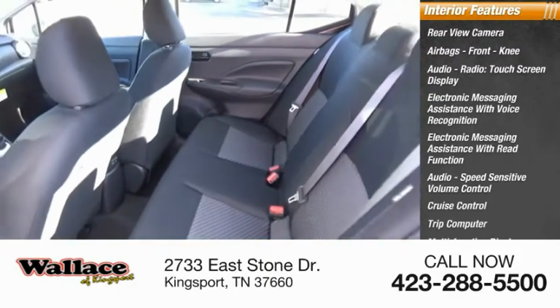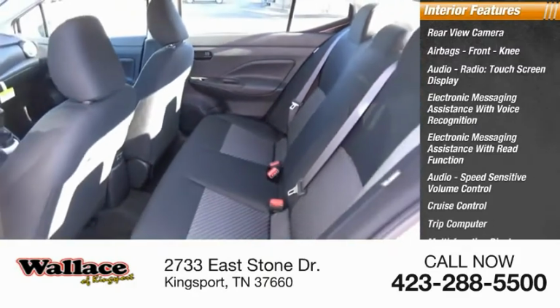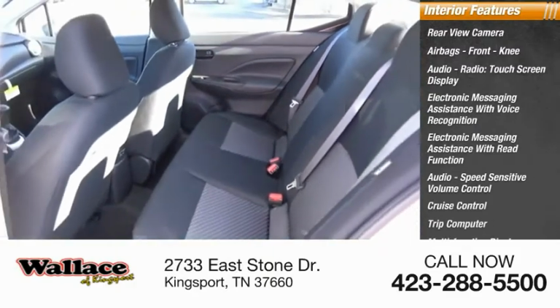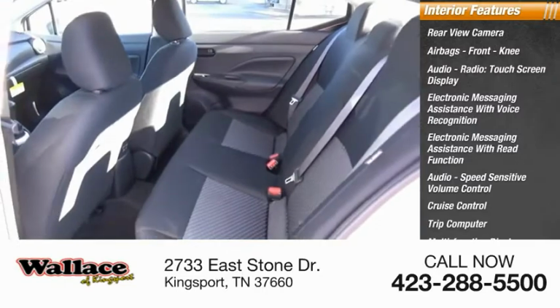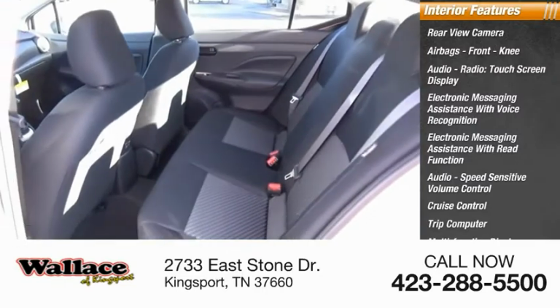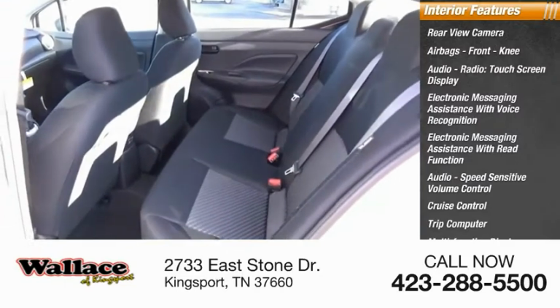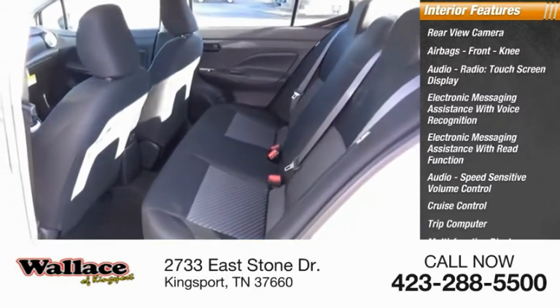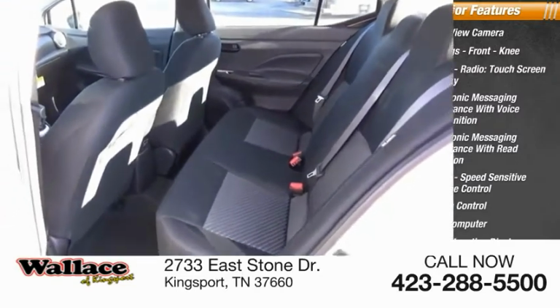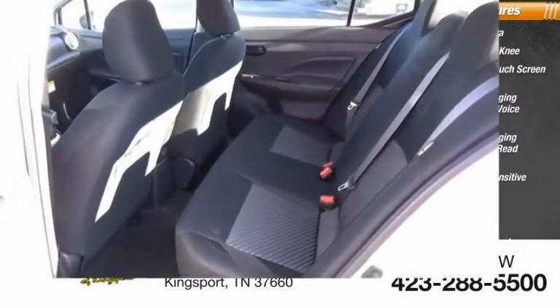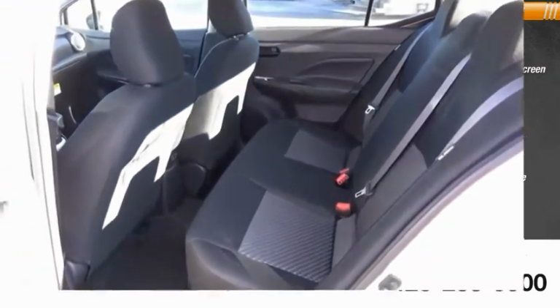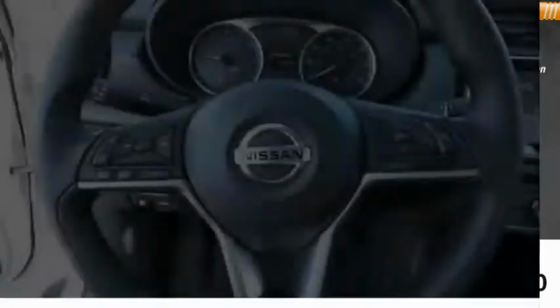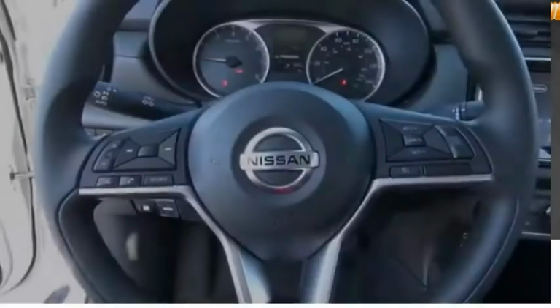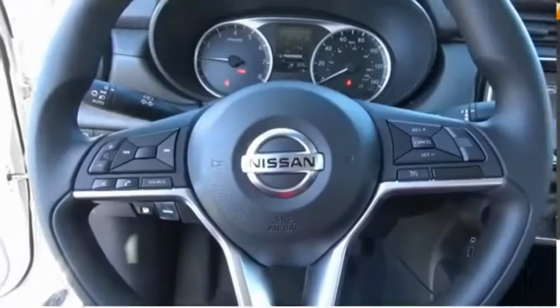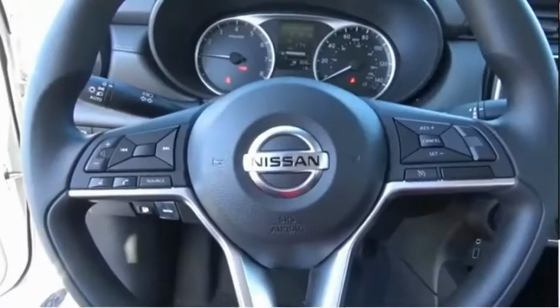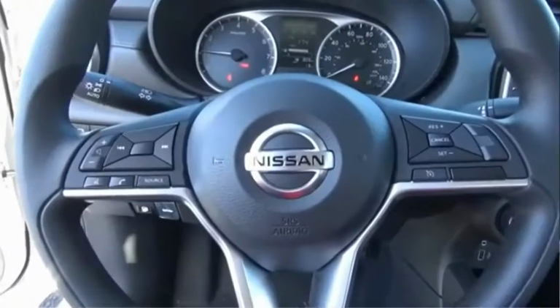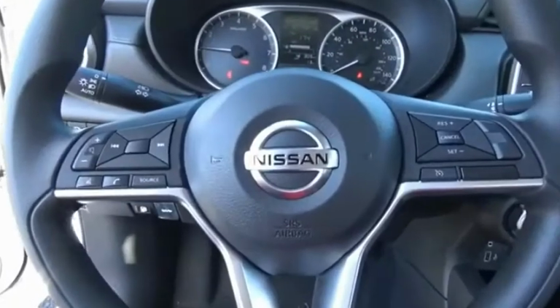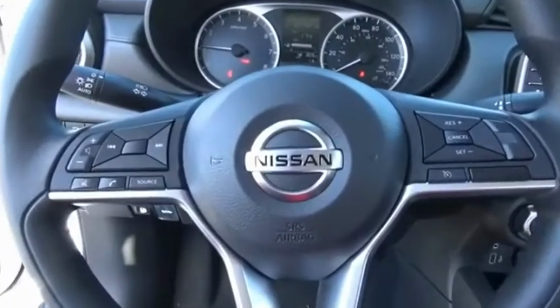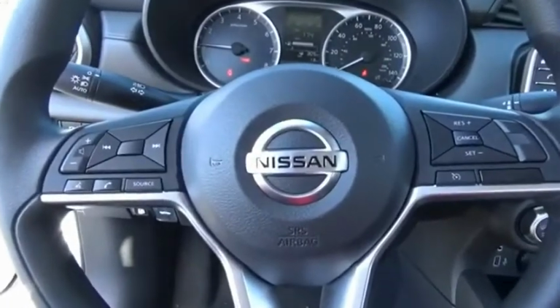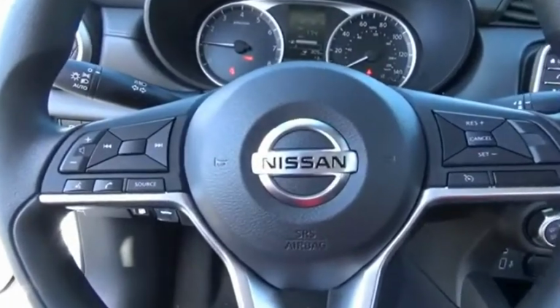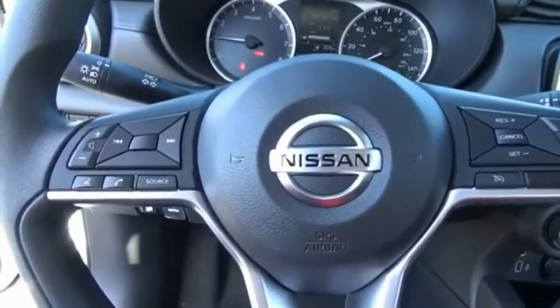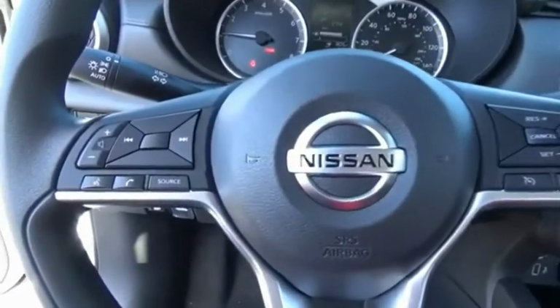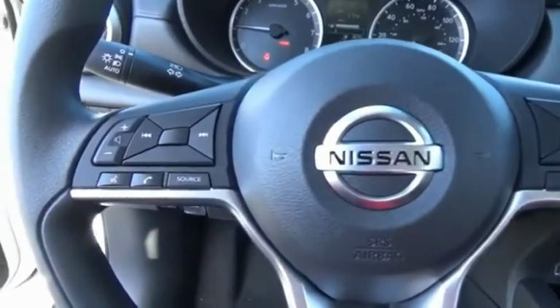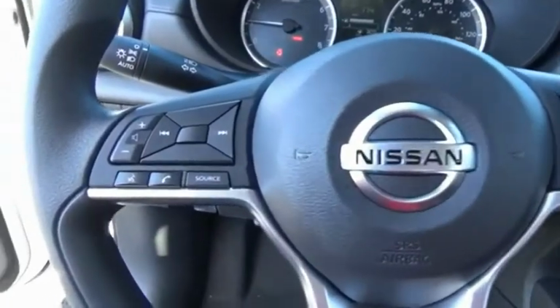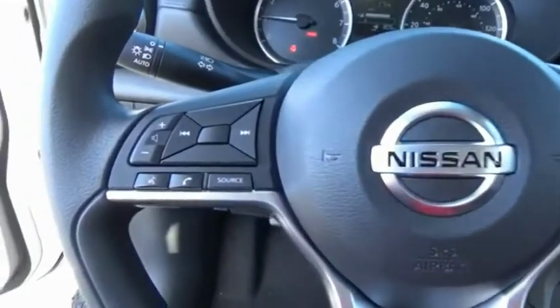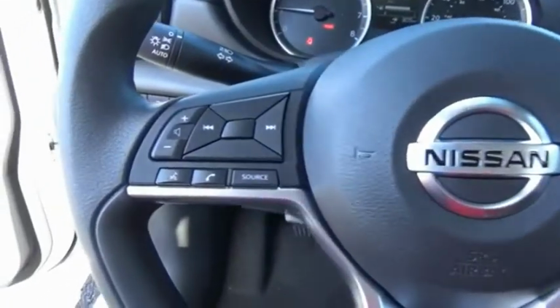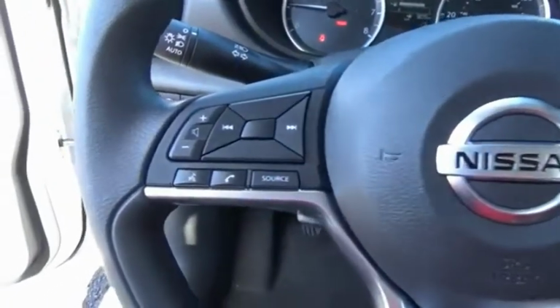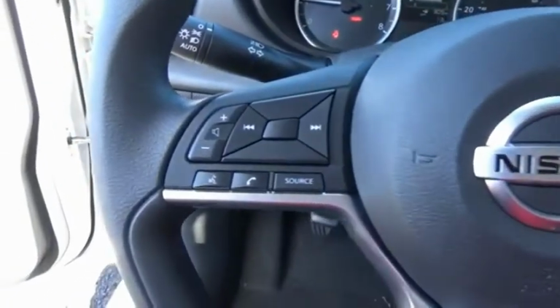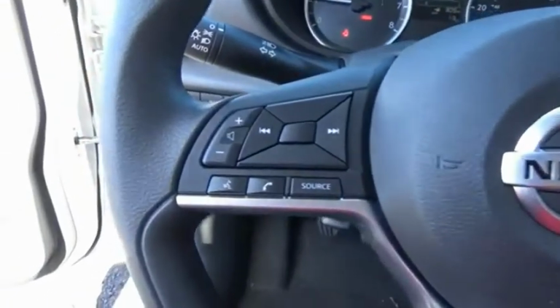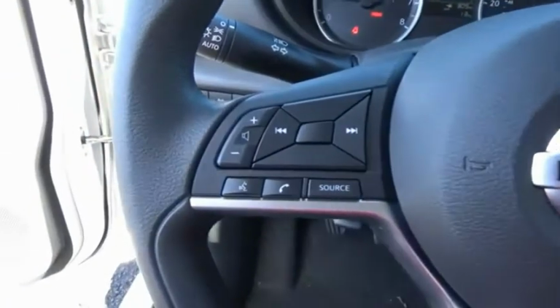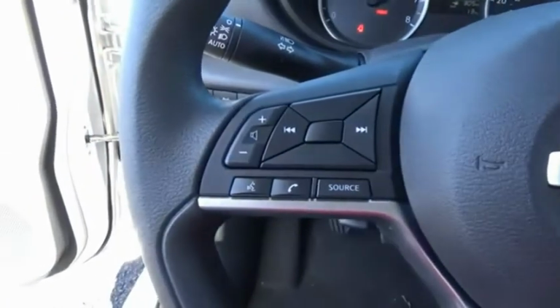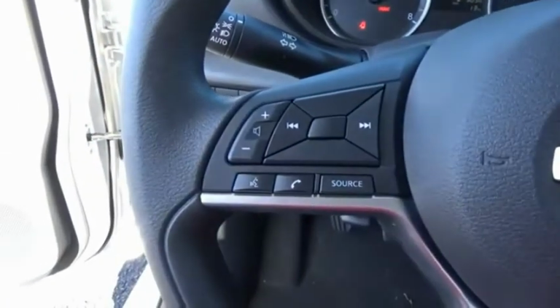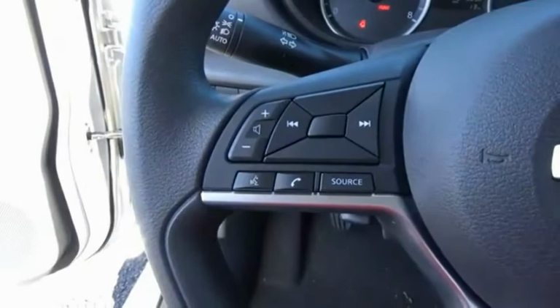Child safety locks. Wouldn't you look great in this vehicle? Stop in today and see for yourself.